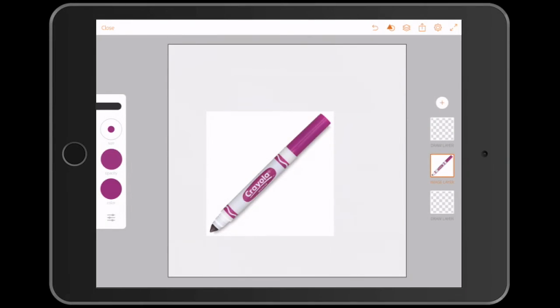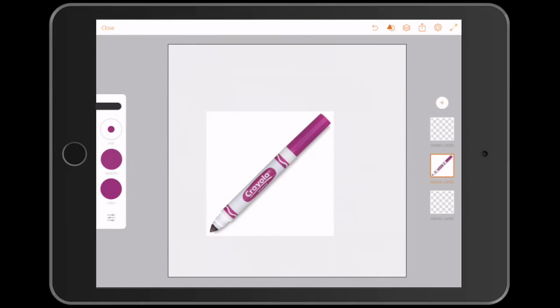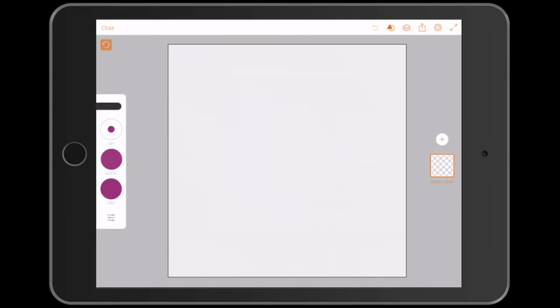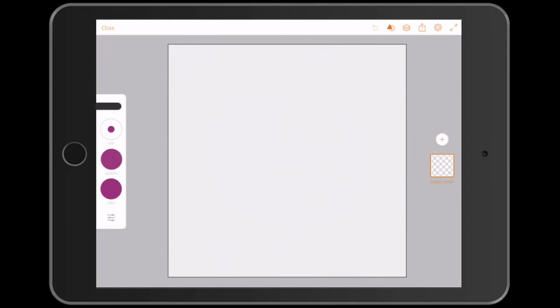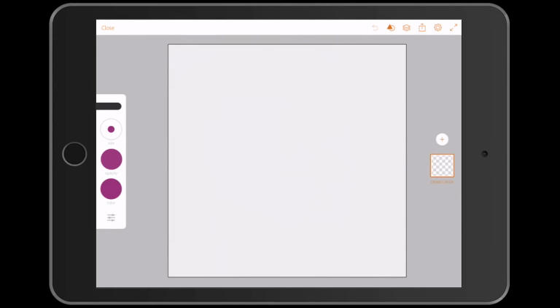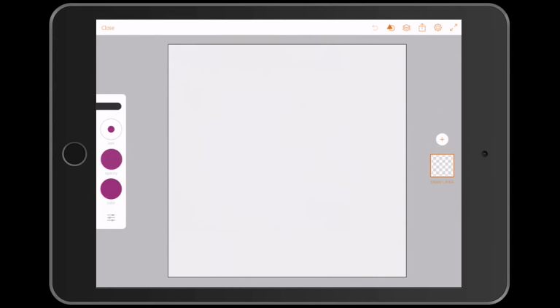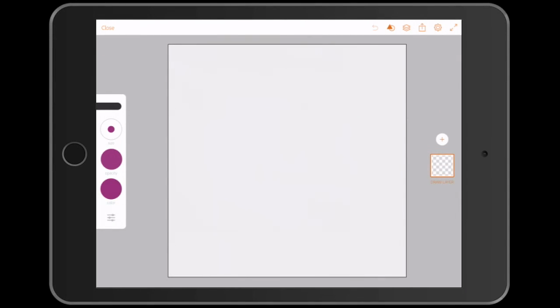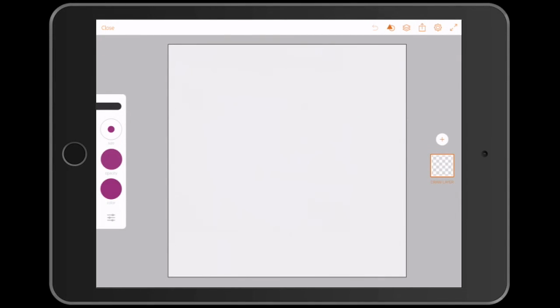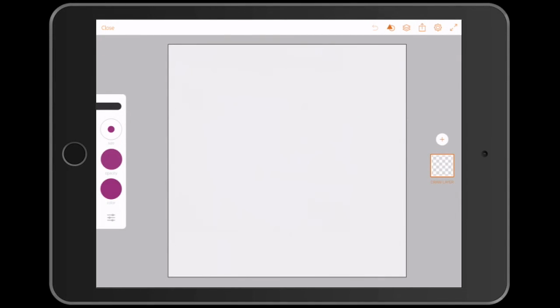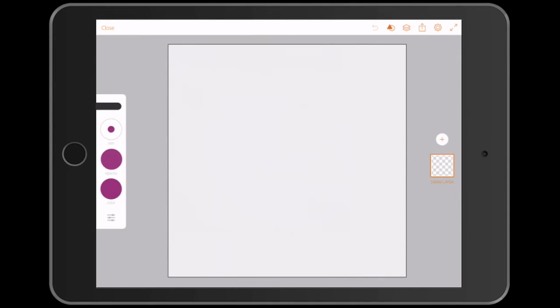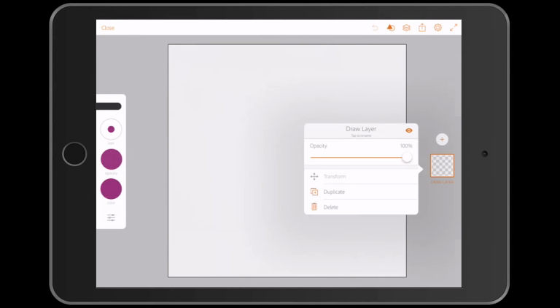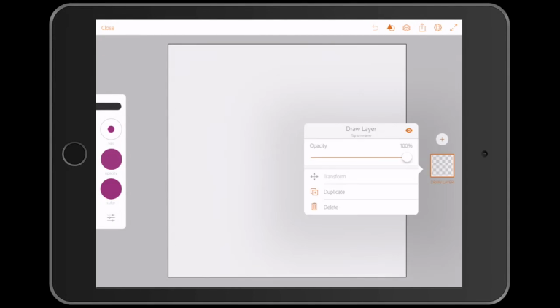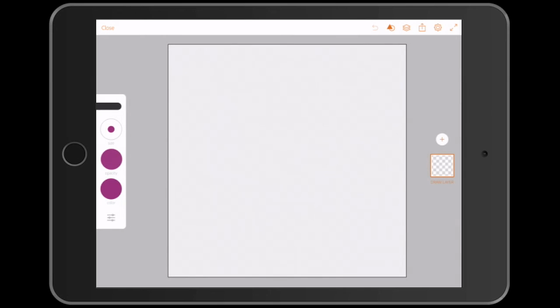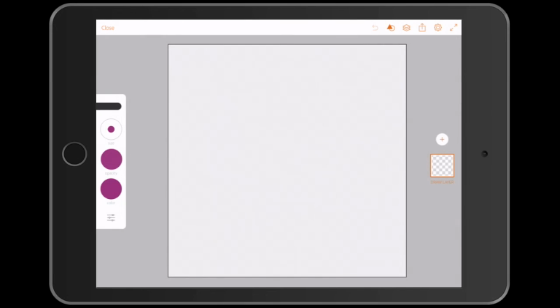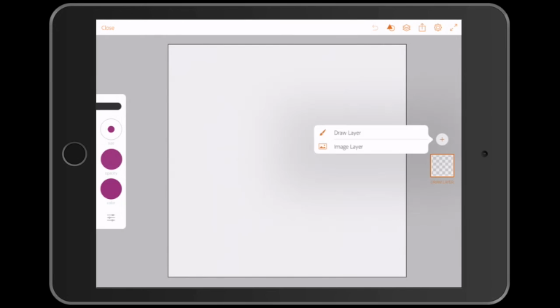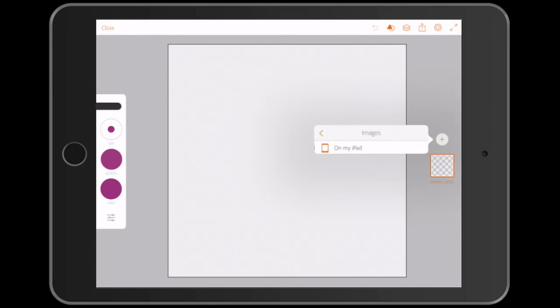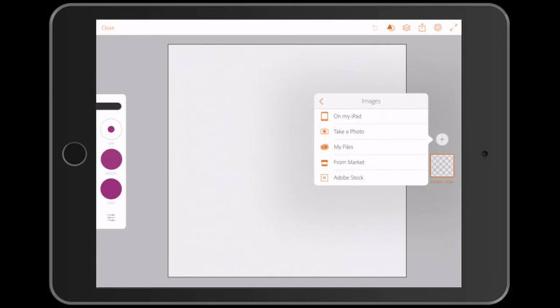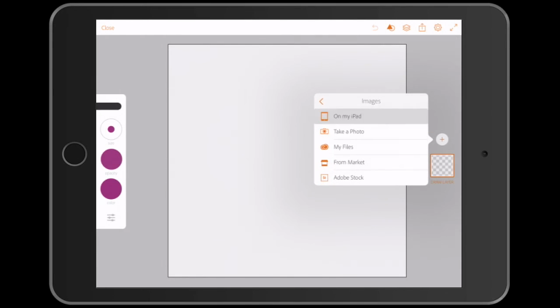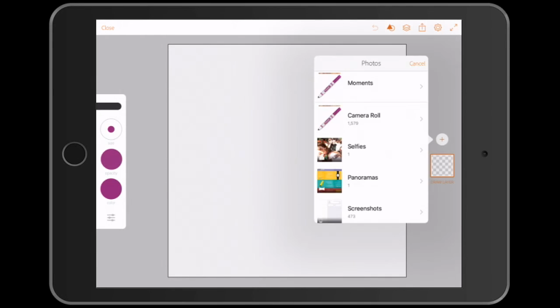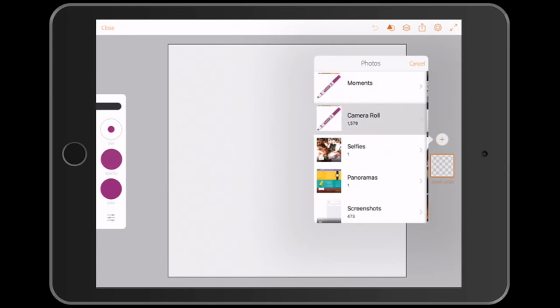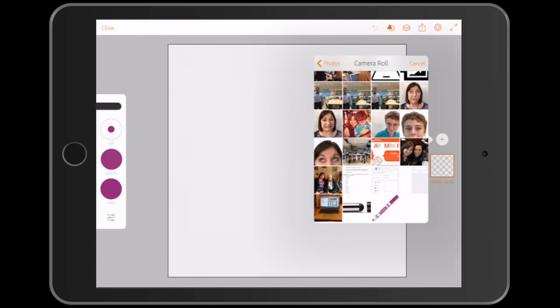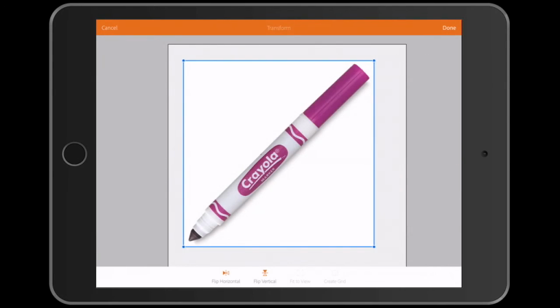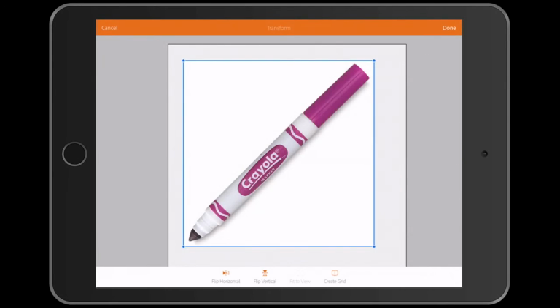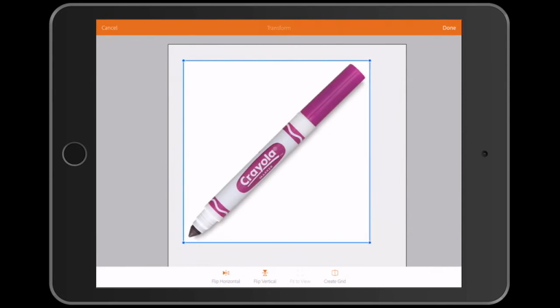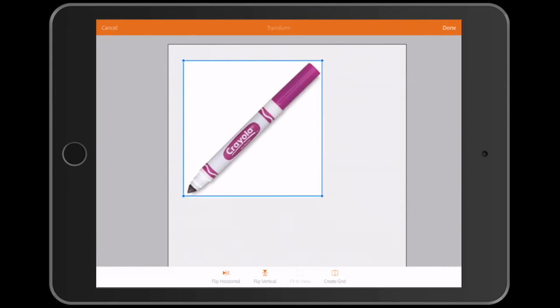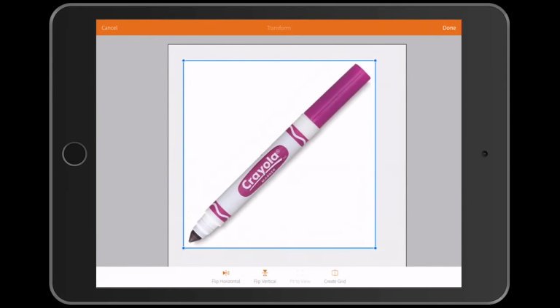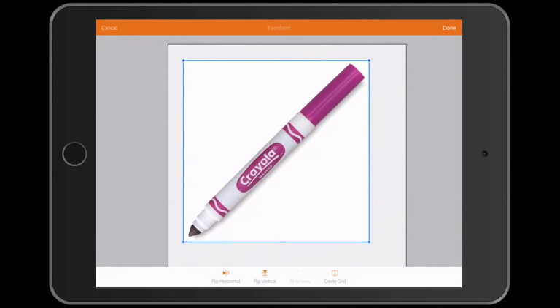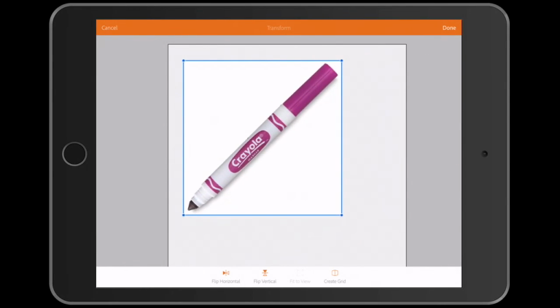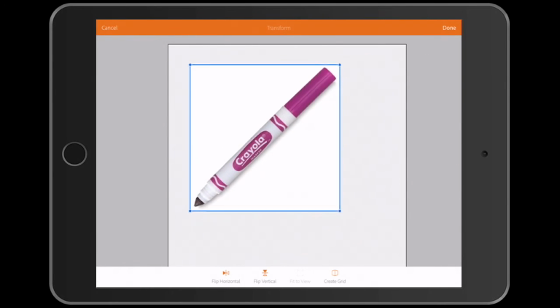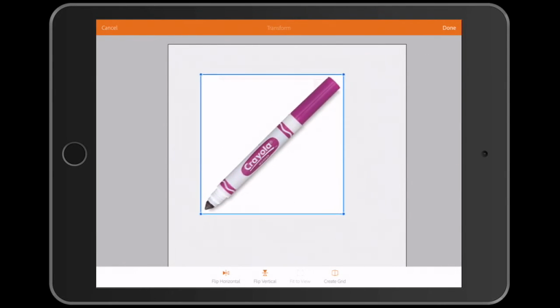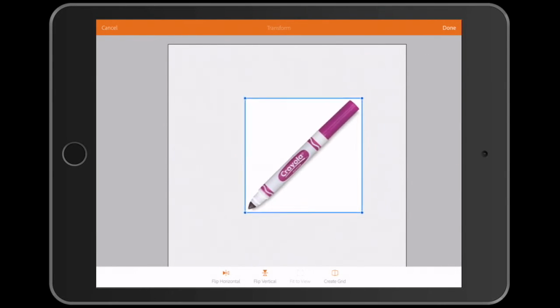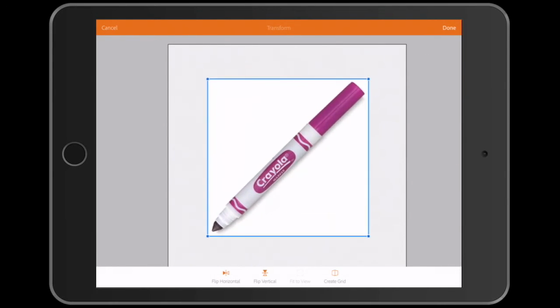Once in the app, open a new image layer and load up your photo that you want to draw, resizing and rotating as necessary.